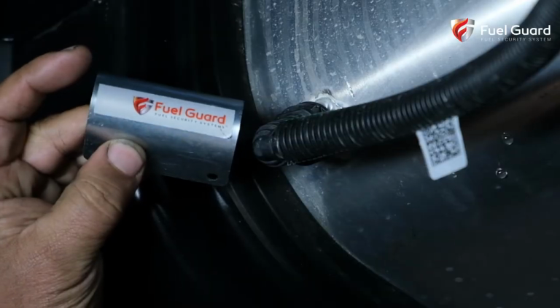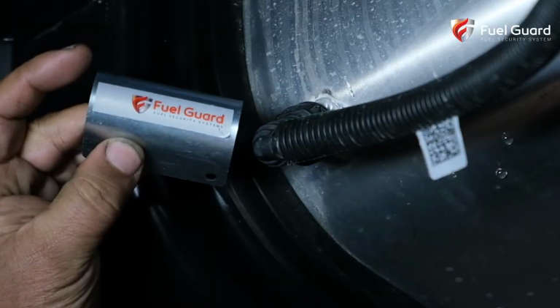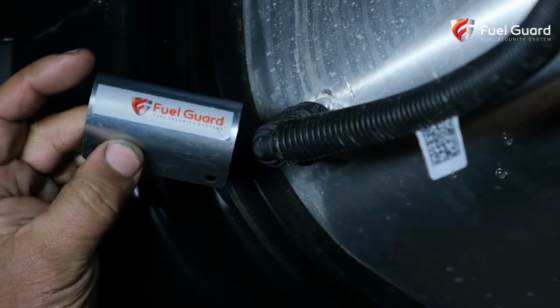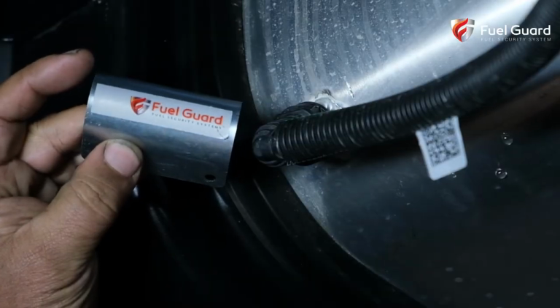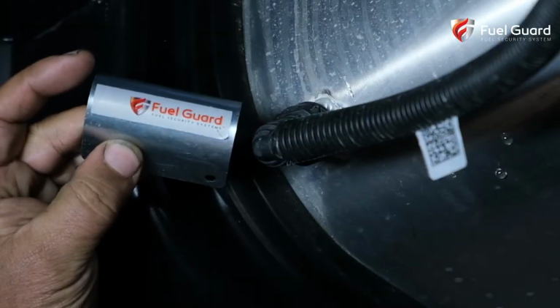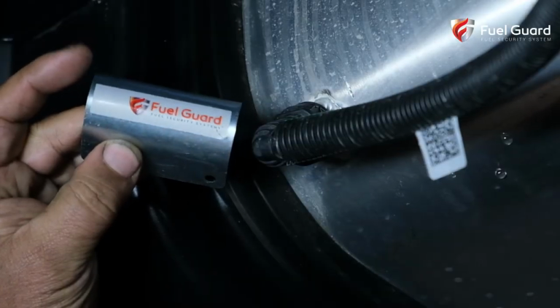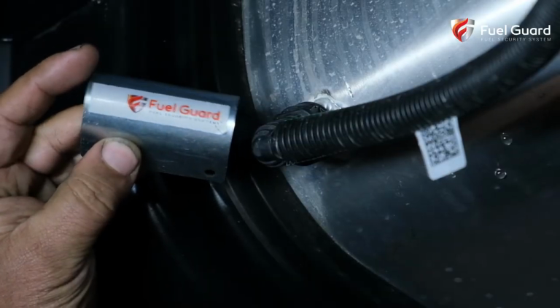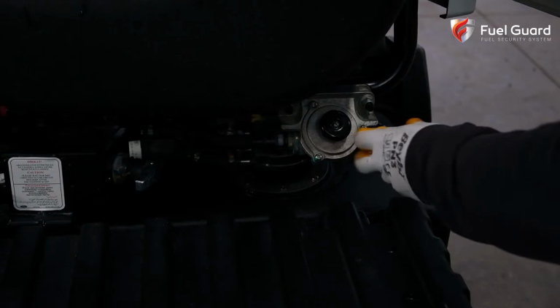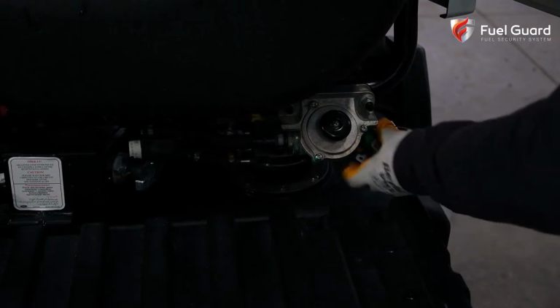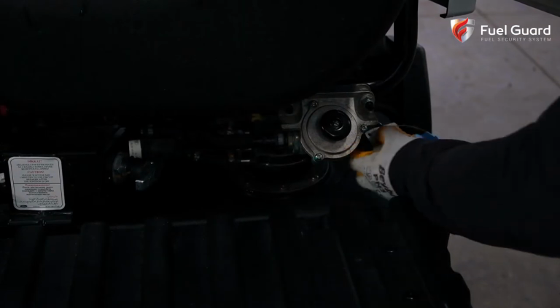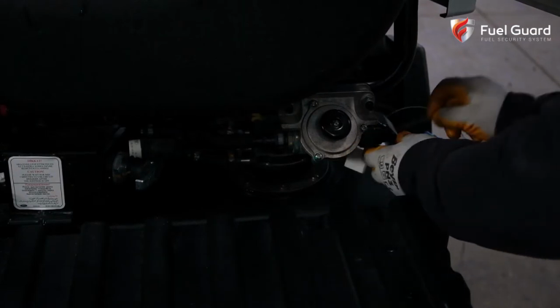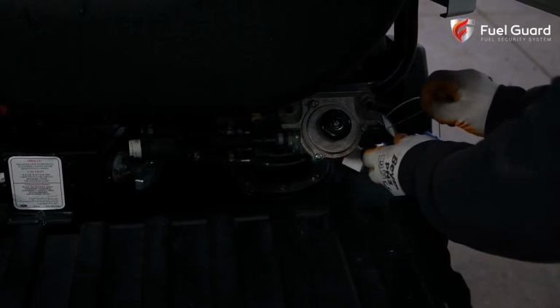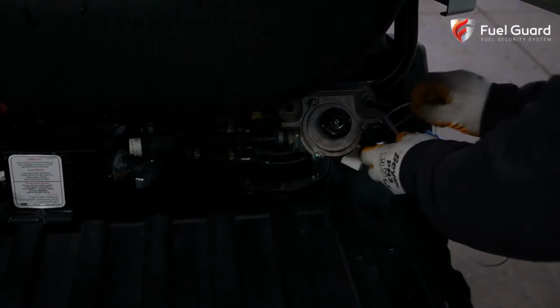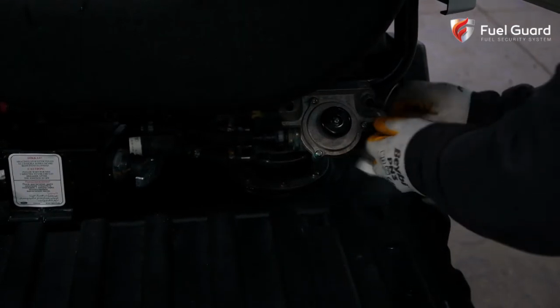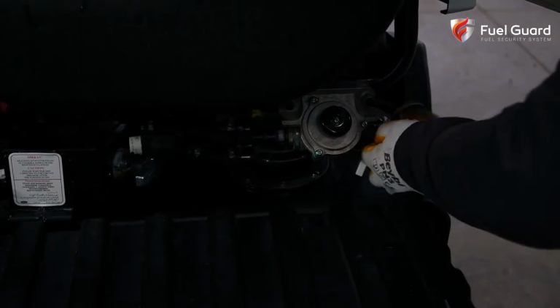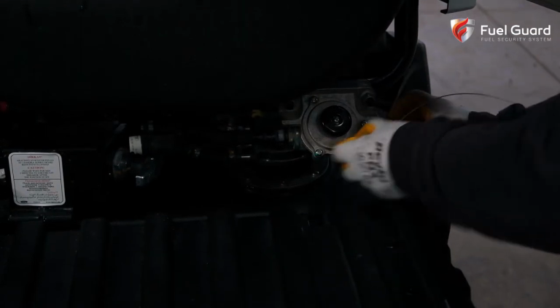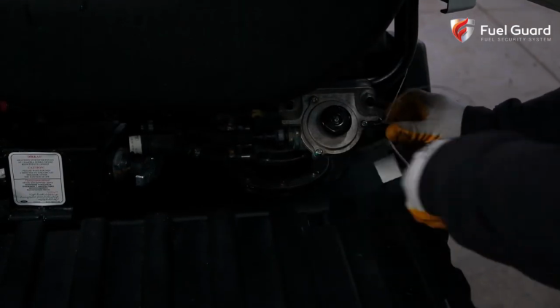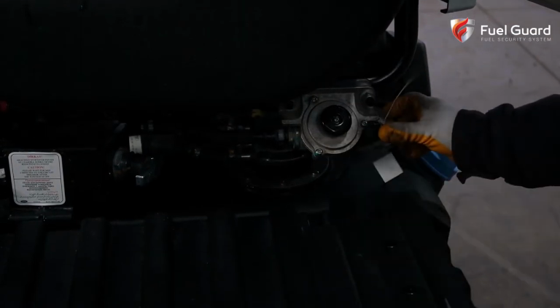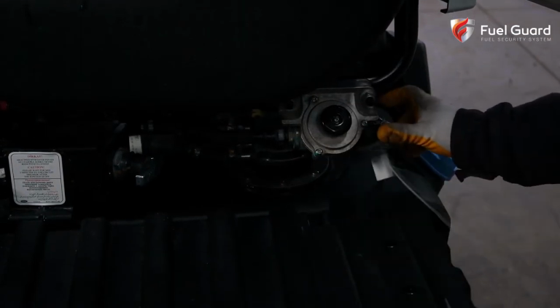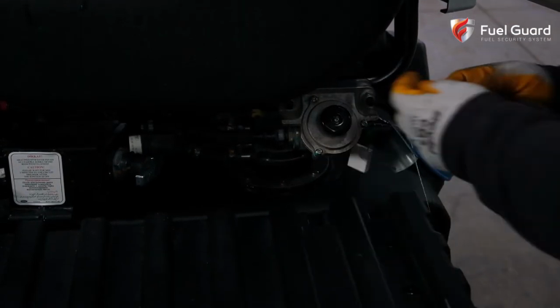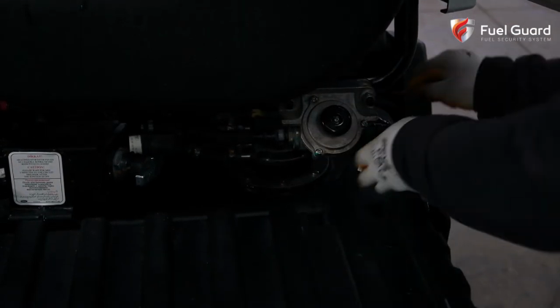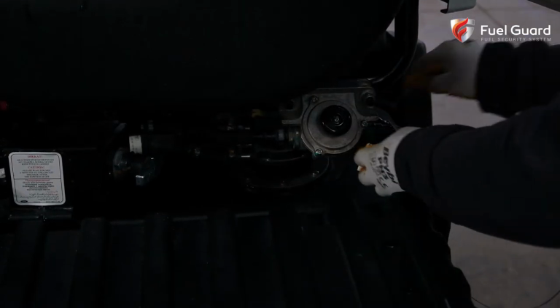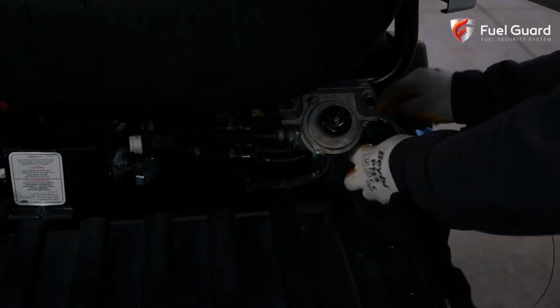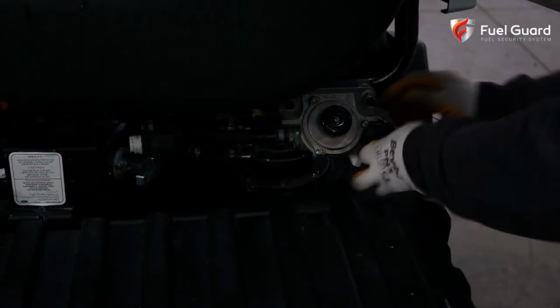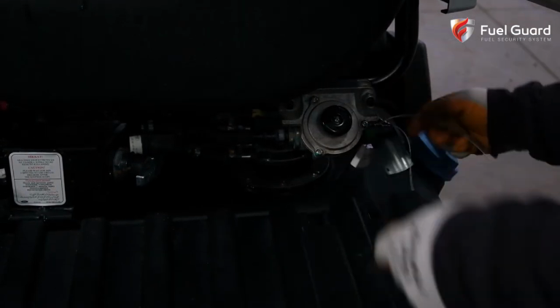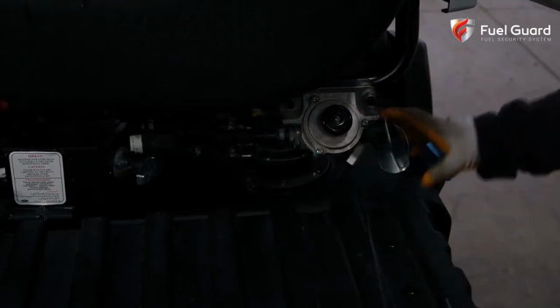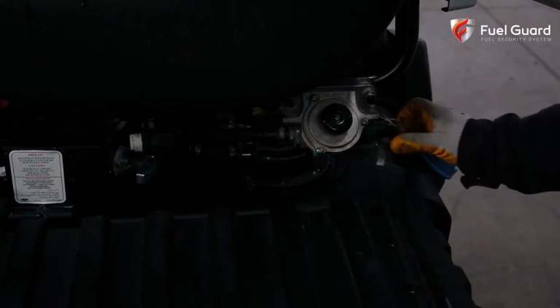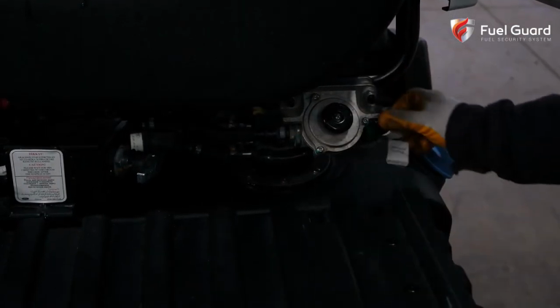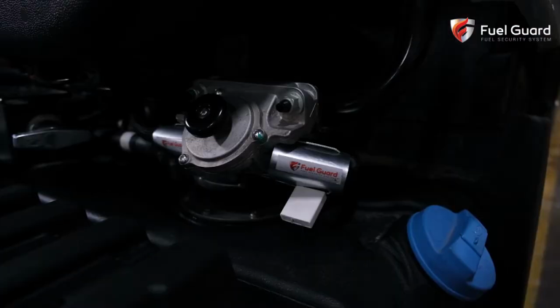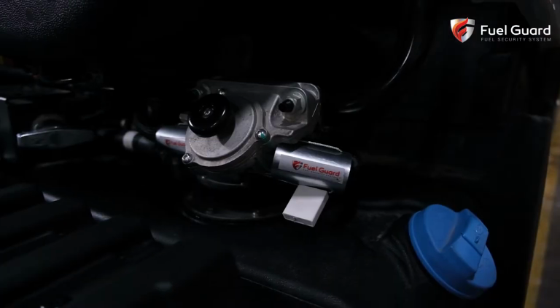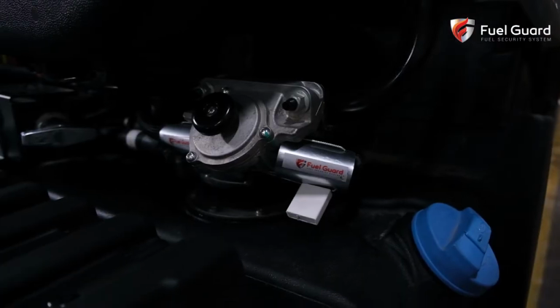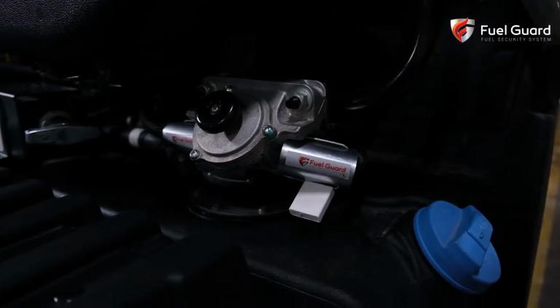The other spot where fuel flows through the vehicle is the chassis filter connection hoses. These ports are also secured by sealed clamps.